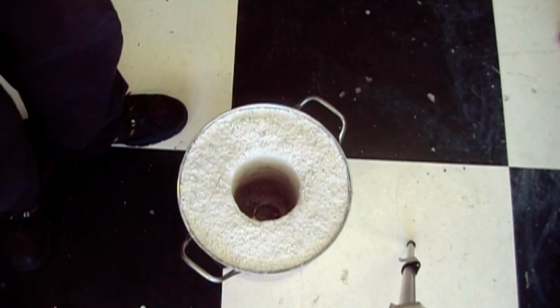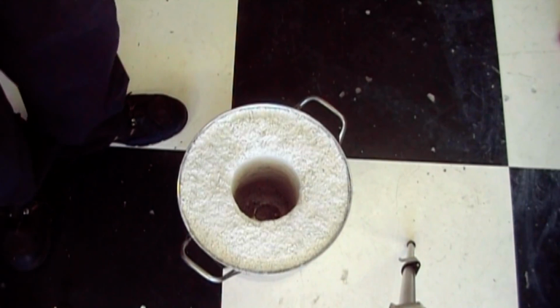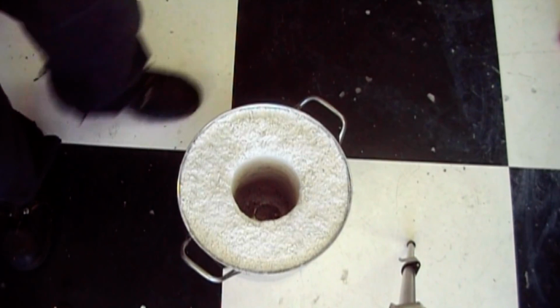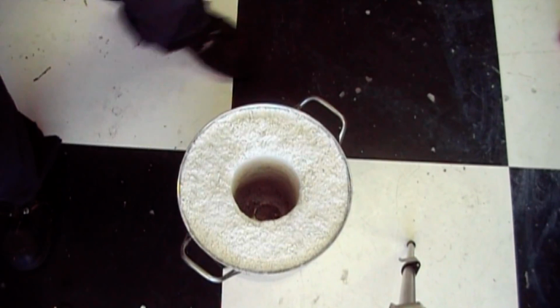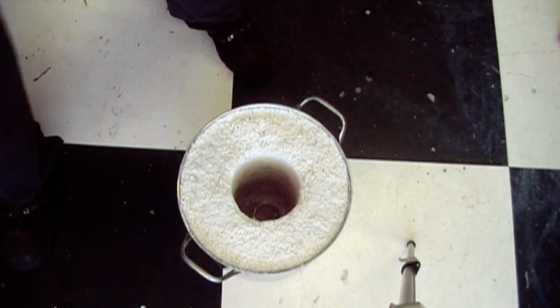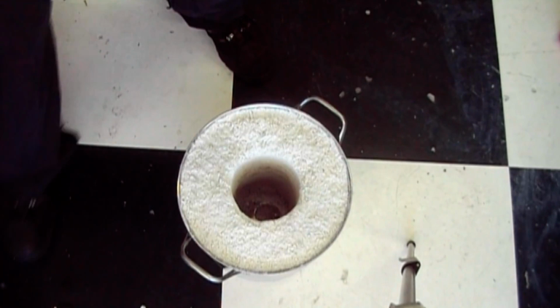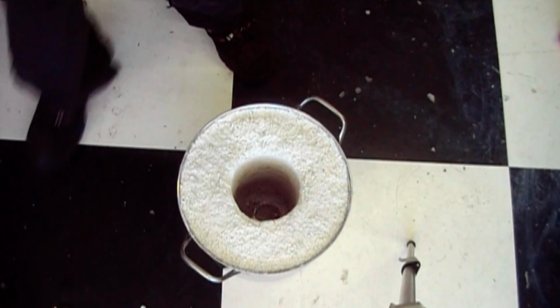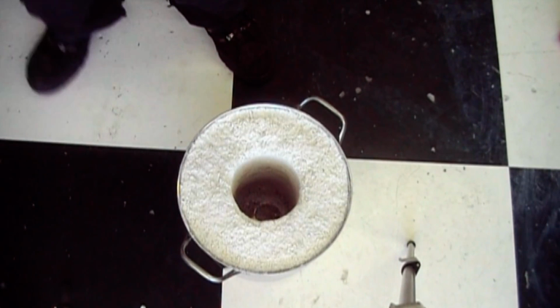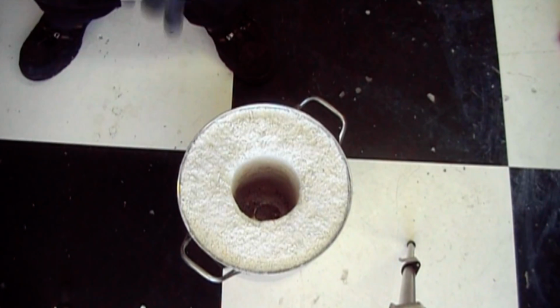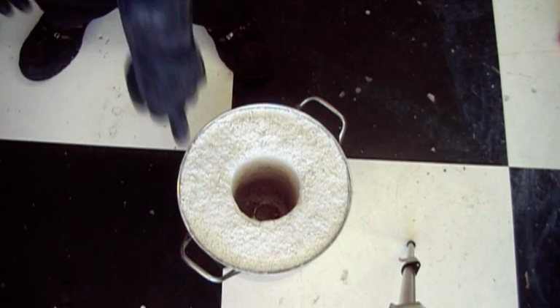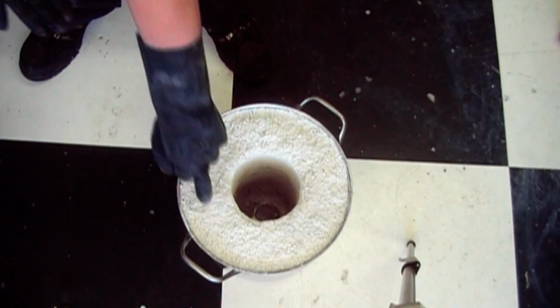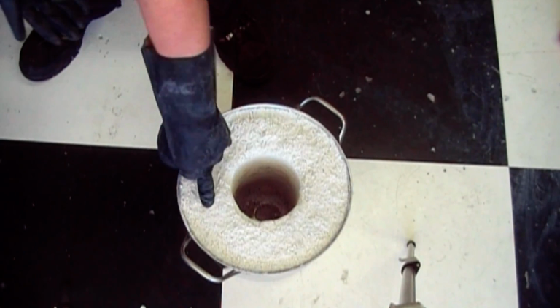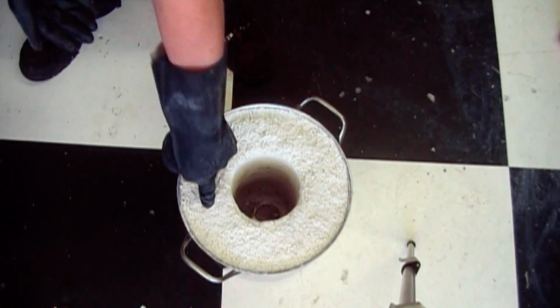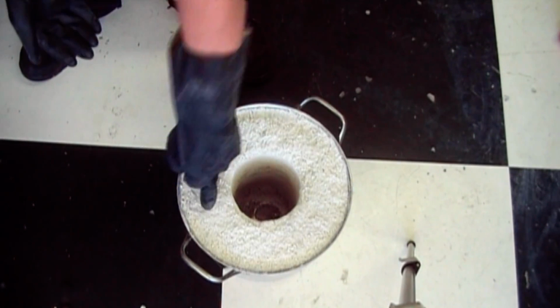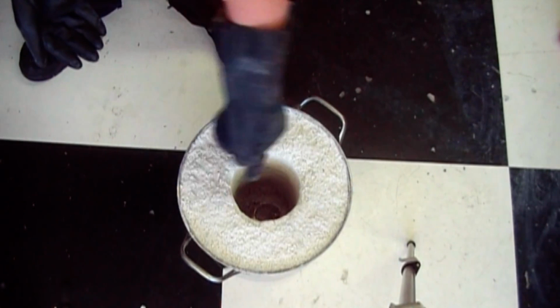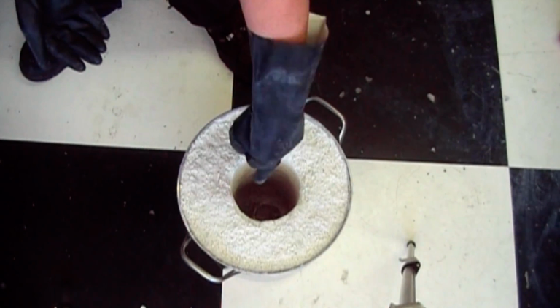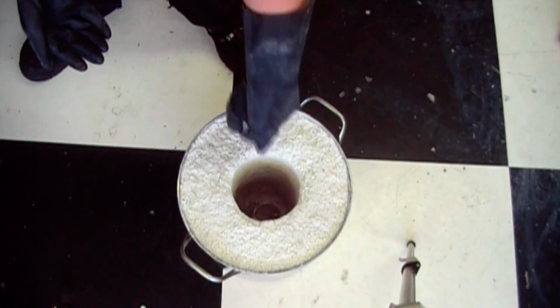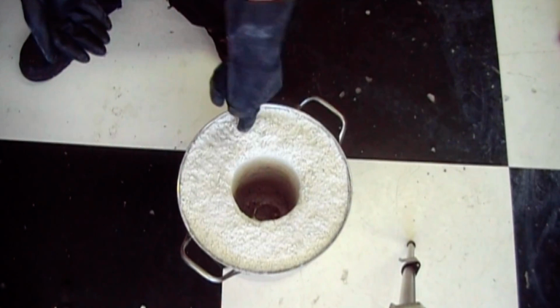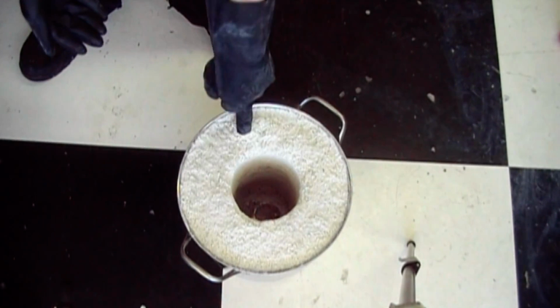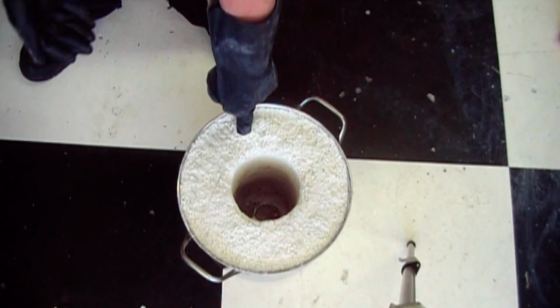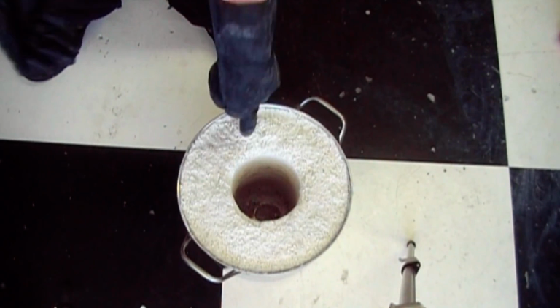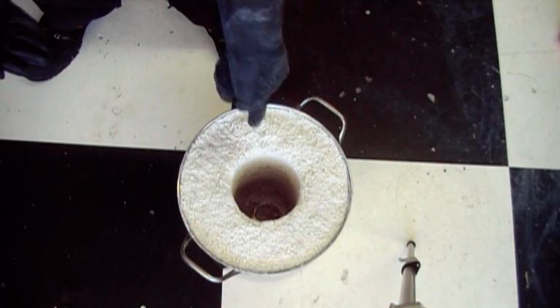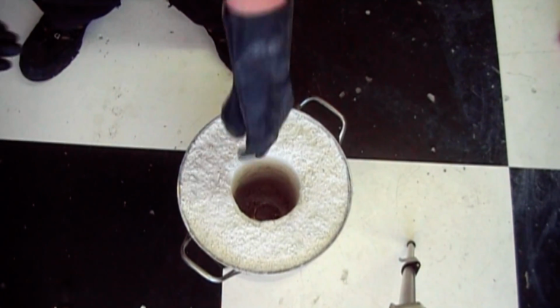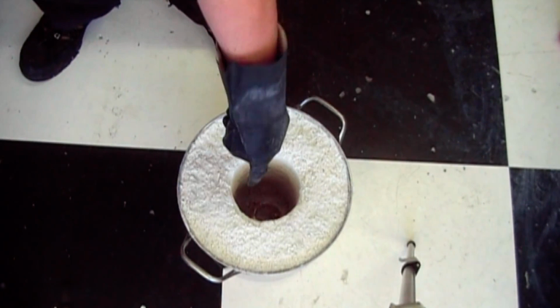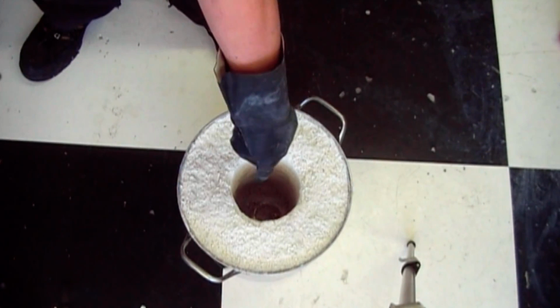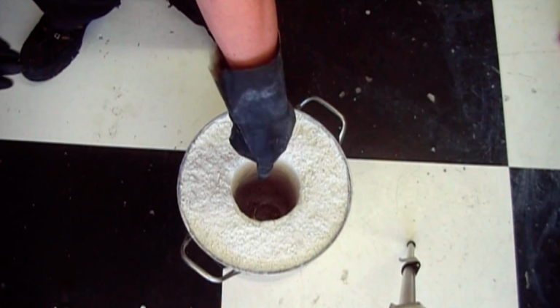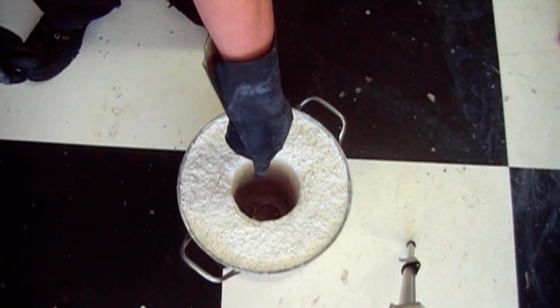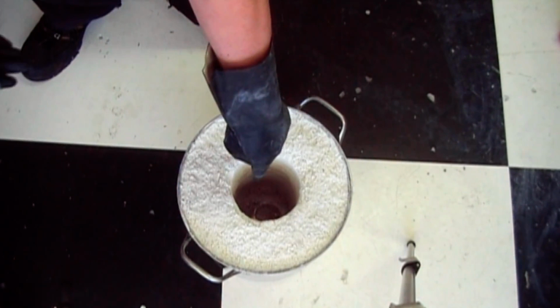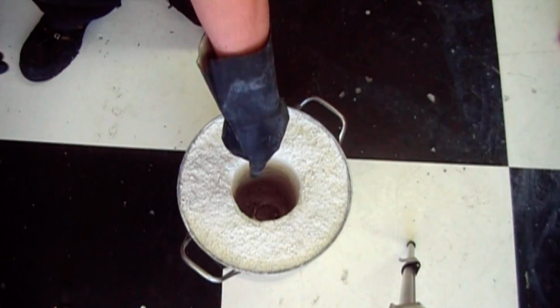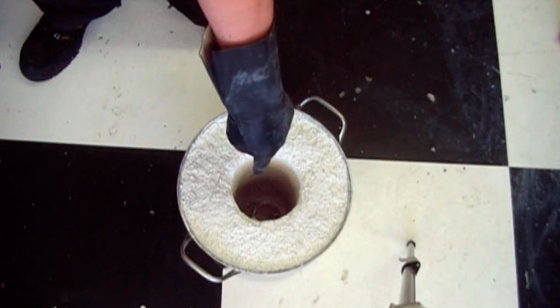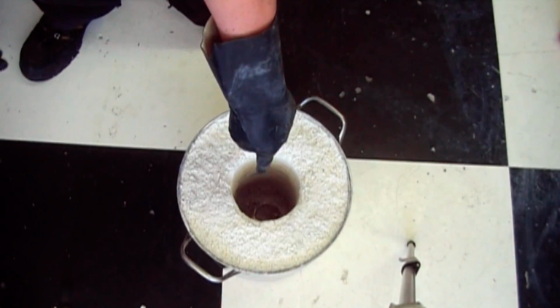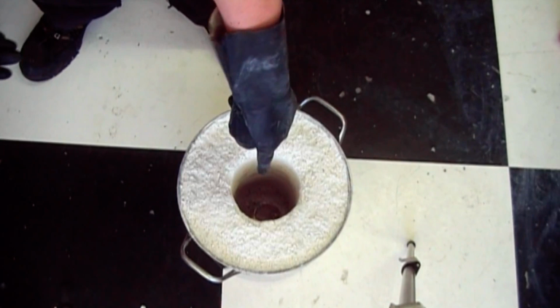Now that the walls are dry, I've removed the inner form and I'm going to ram in the floor.